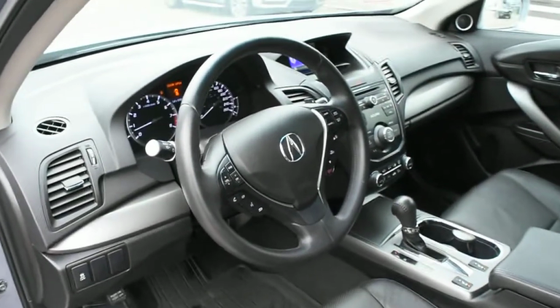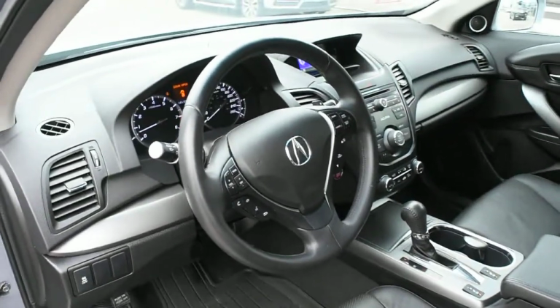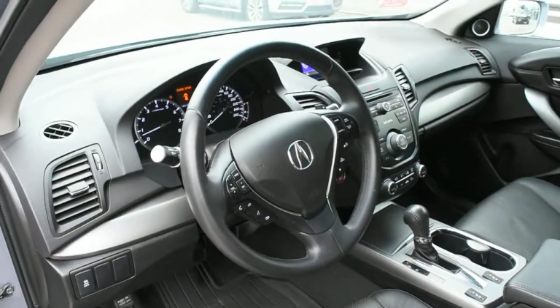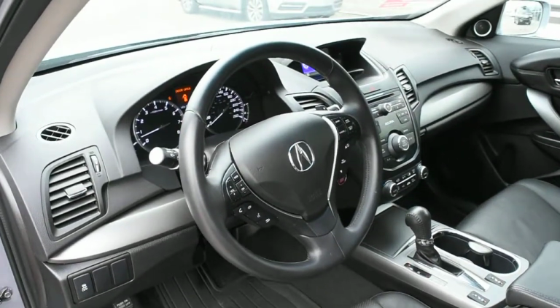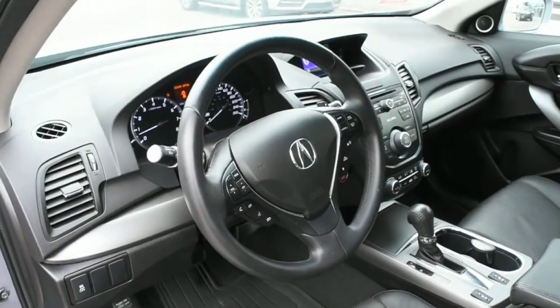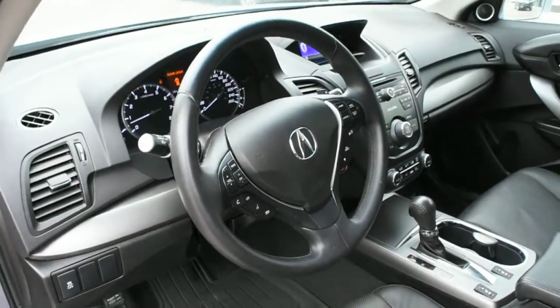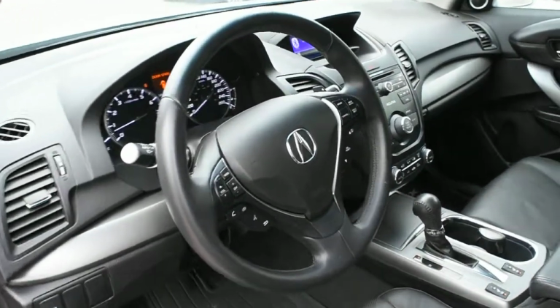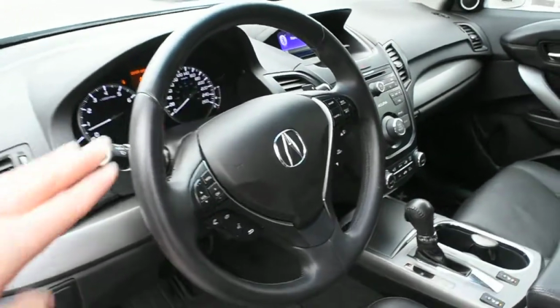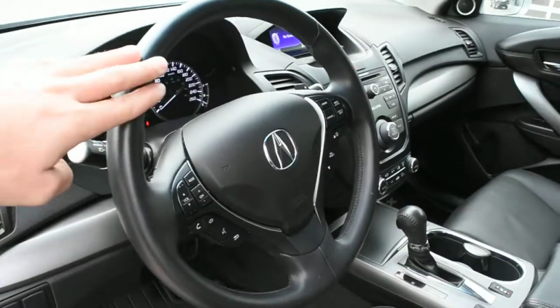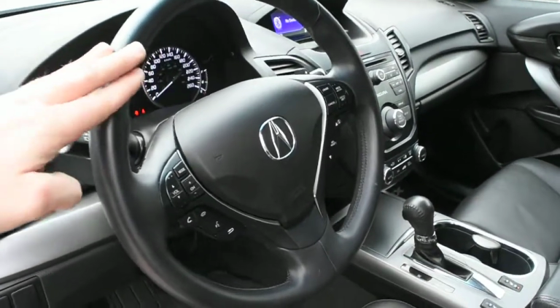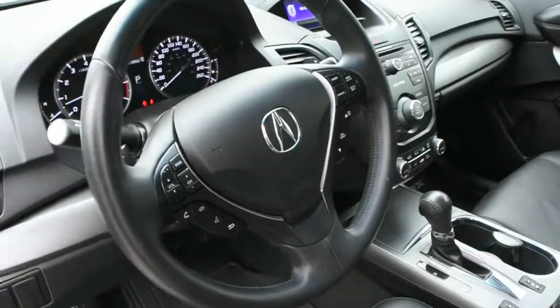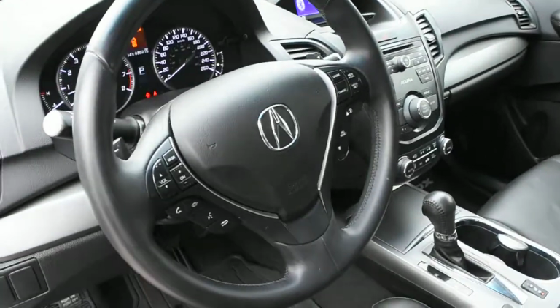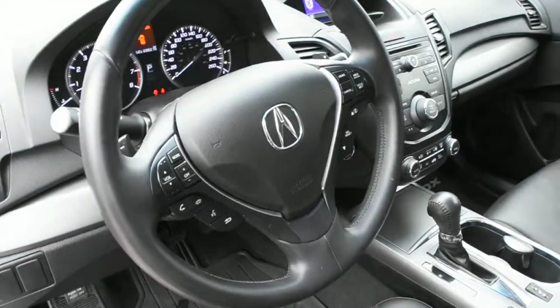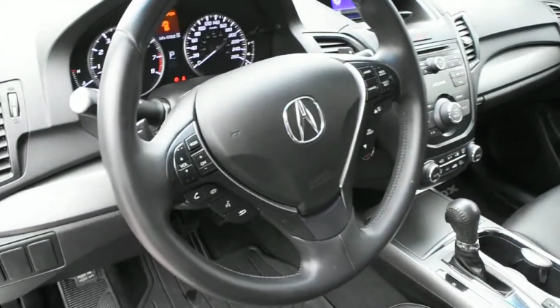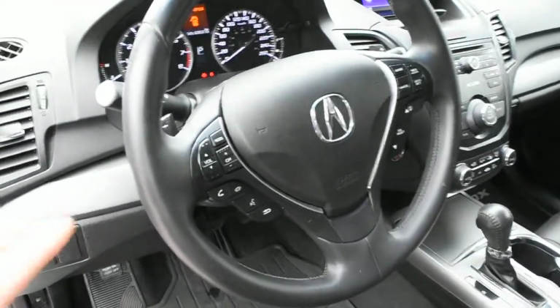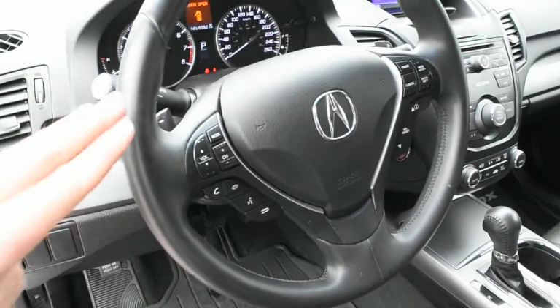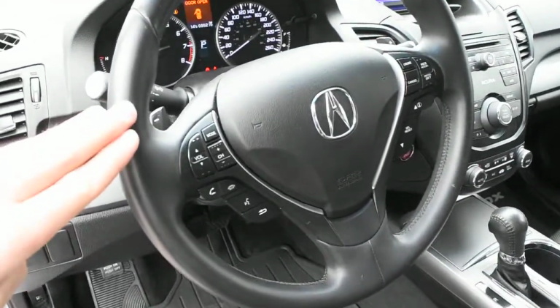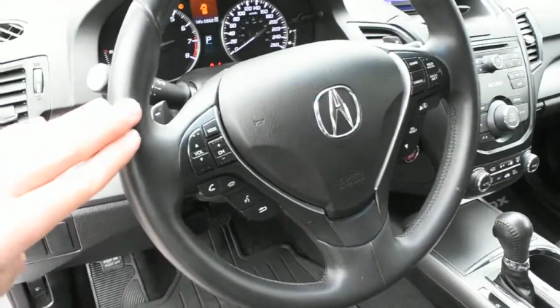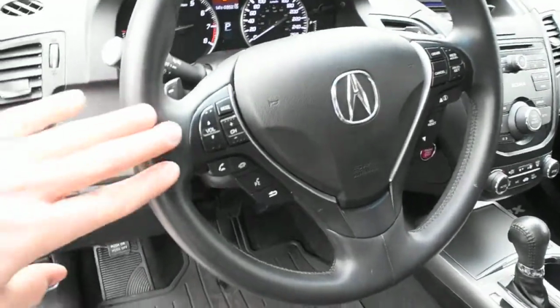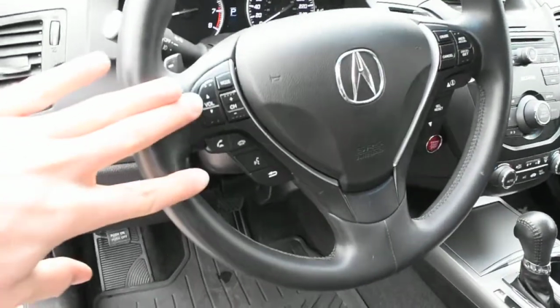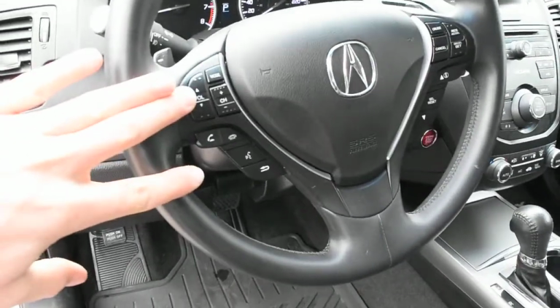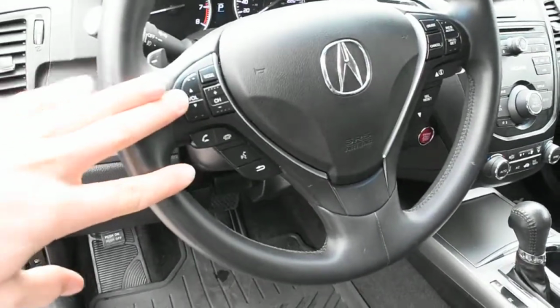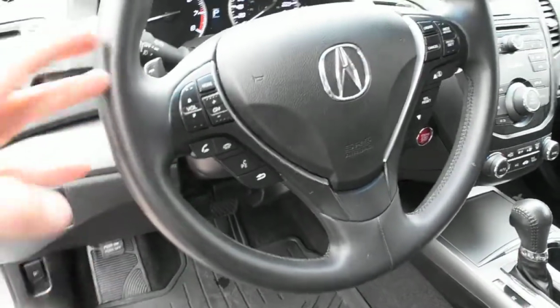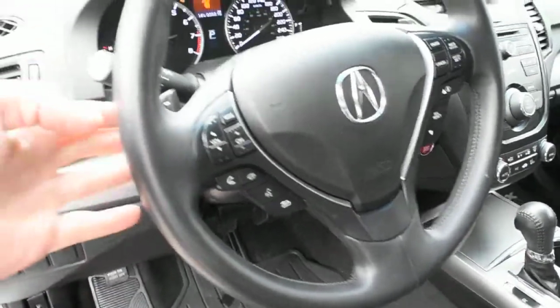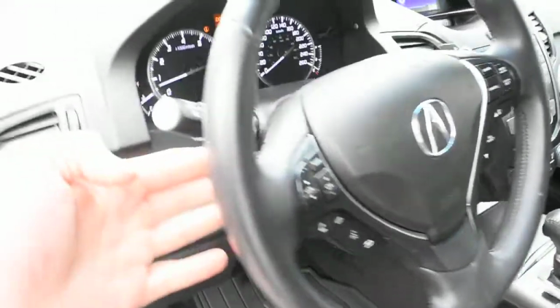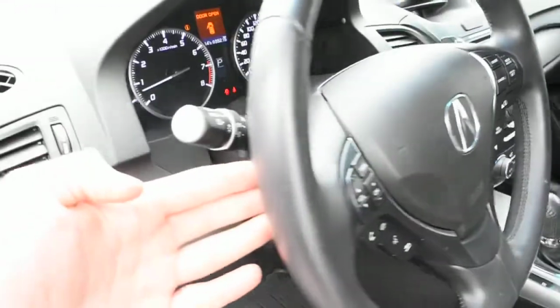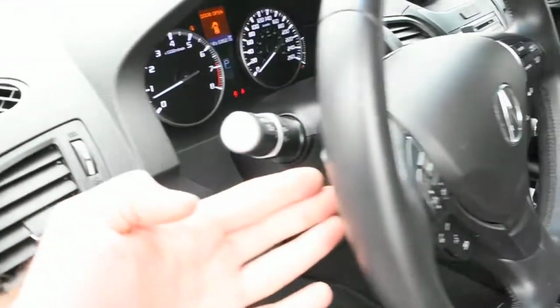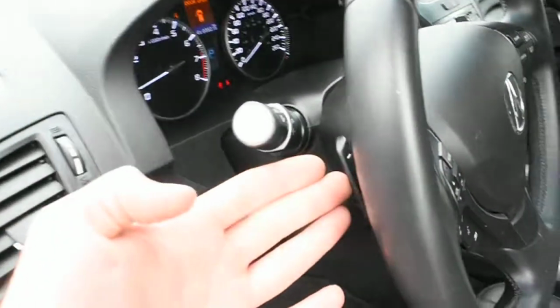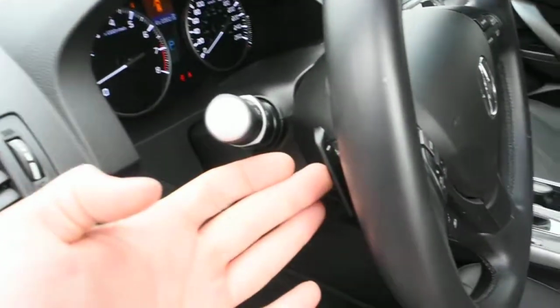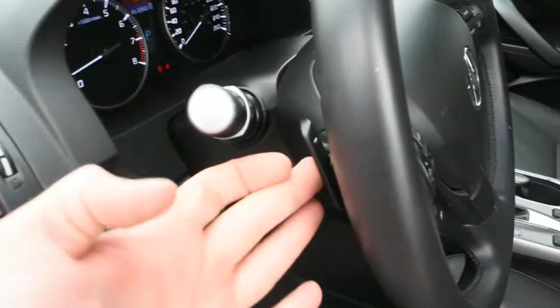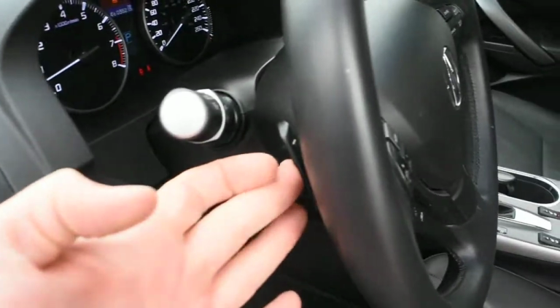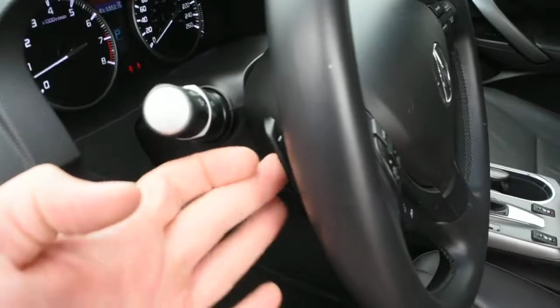The steering wheel itself offers a nice leather wrap finish with multimedia controls including Bluetooth. Mounted on the rear side you do have your paddle shifters.